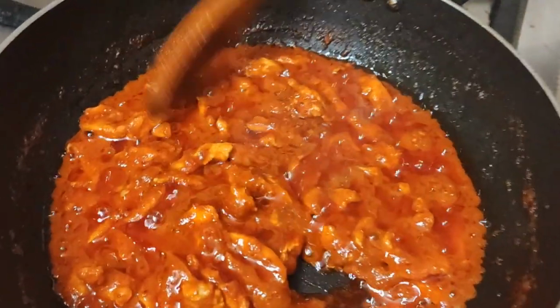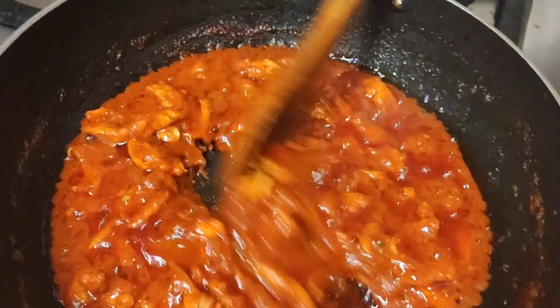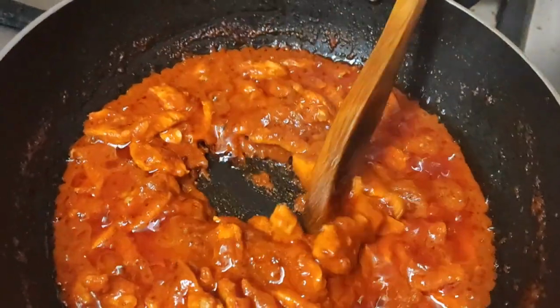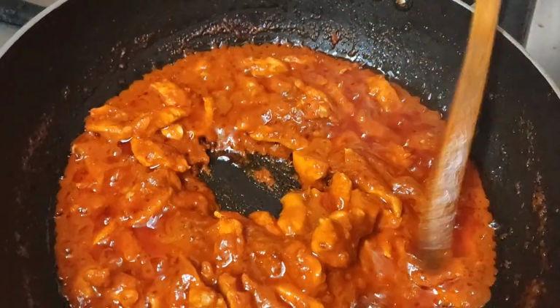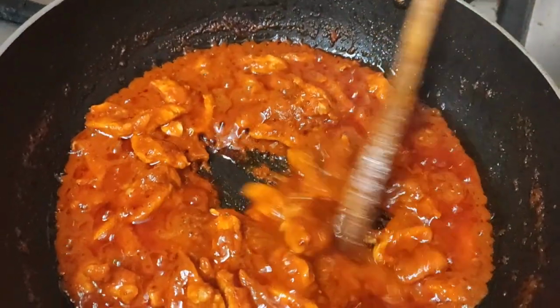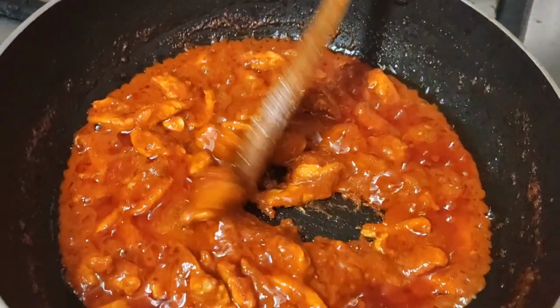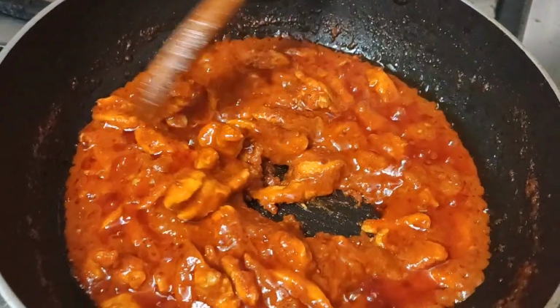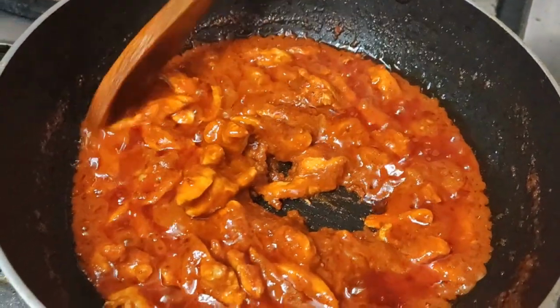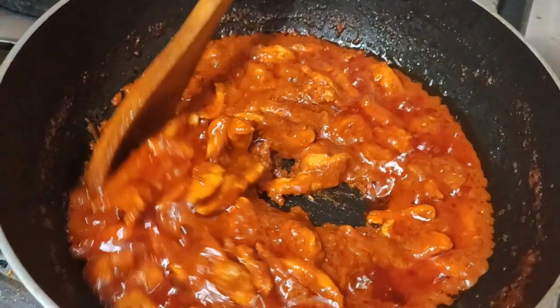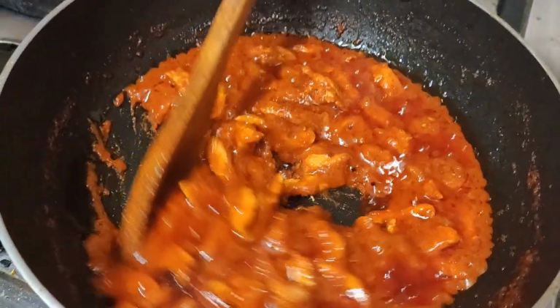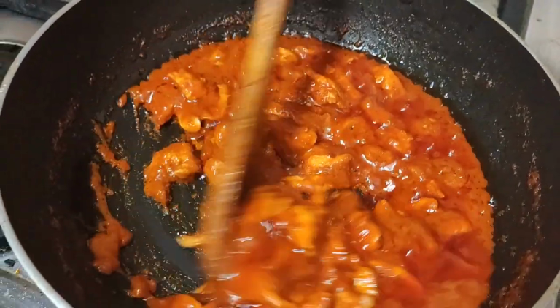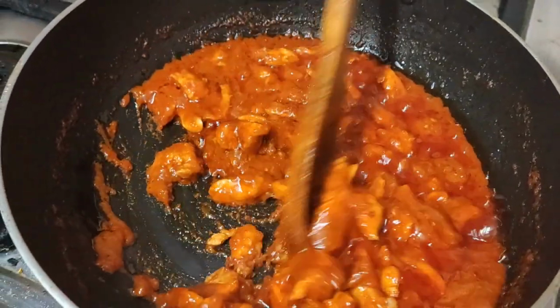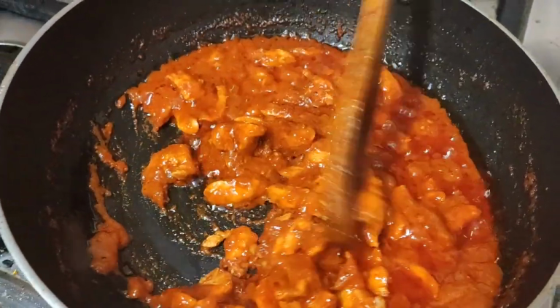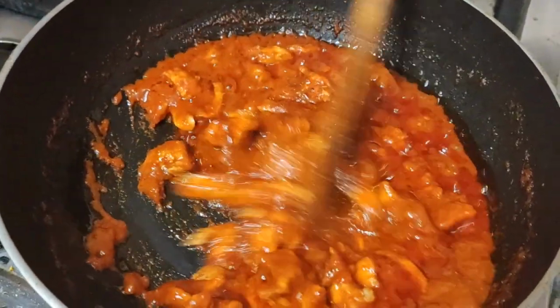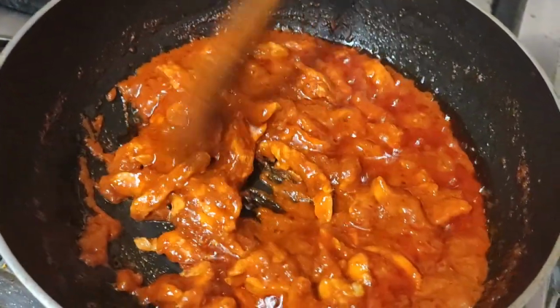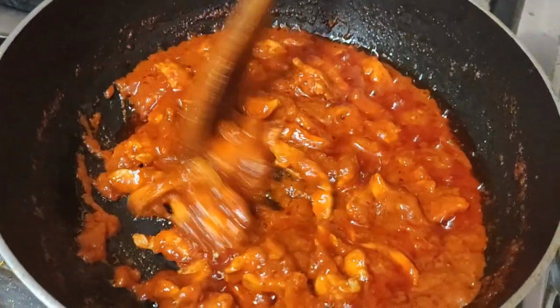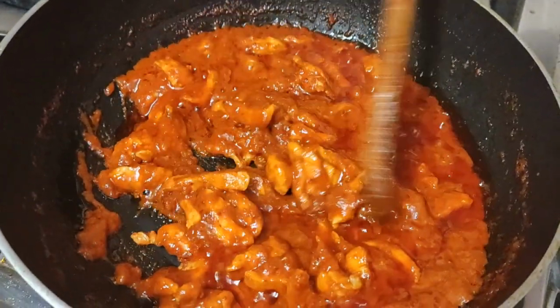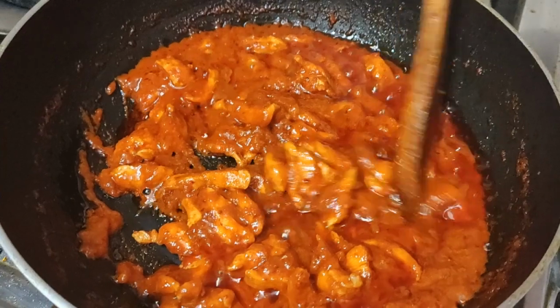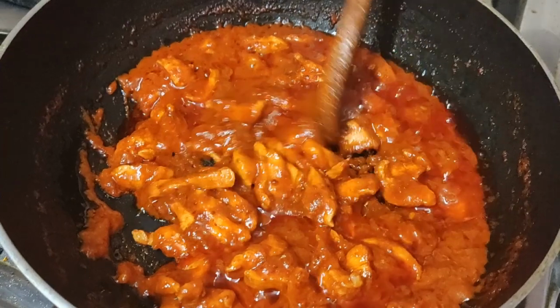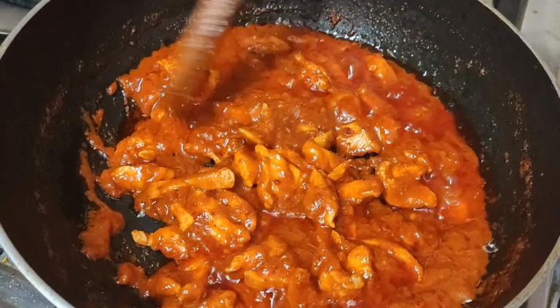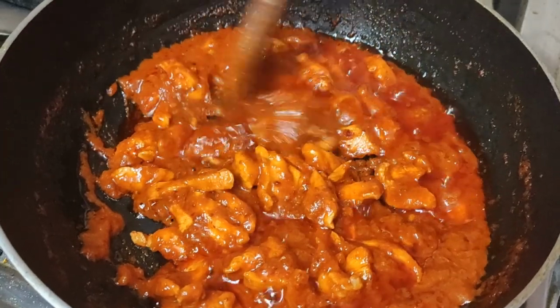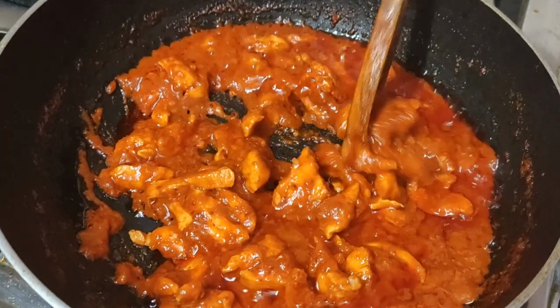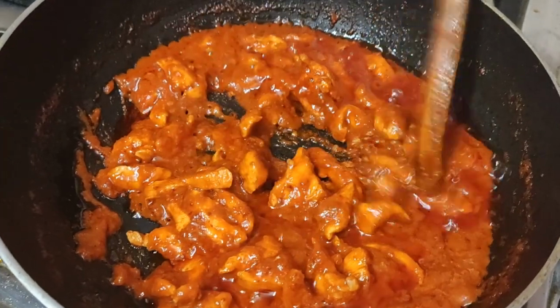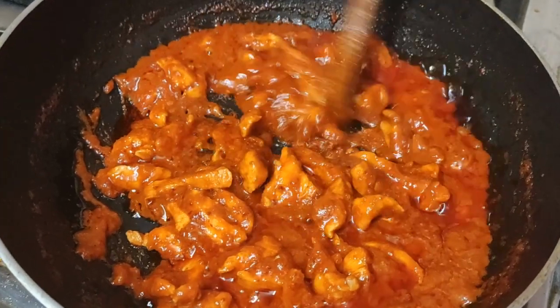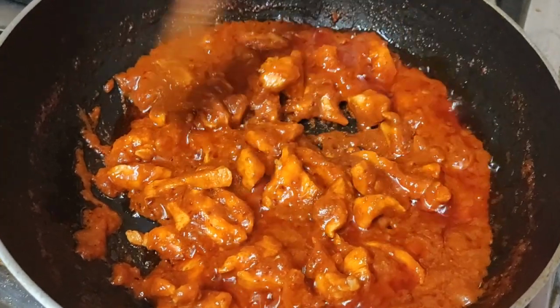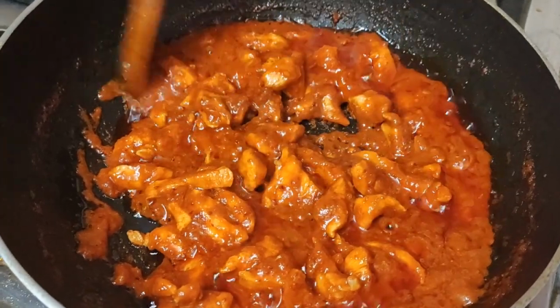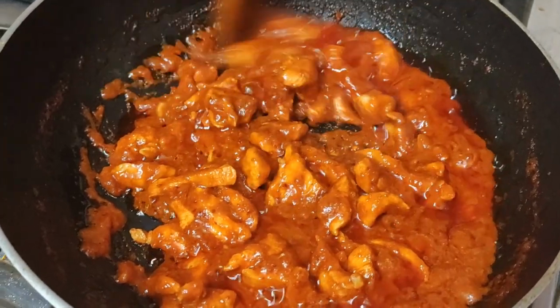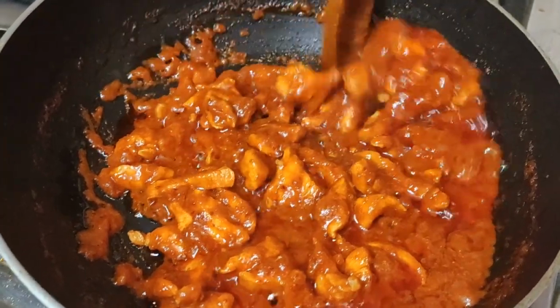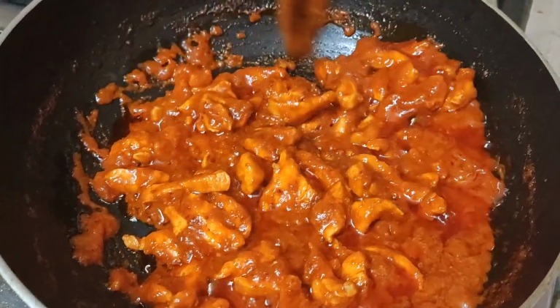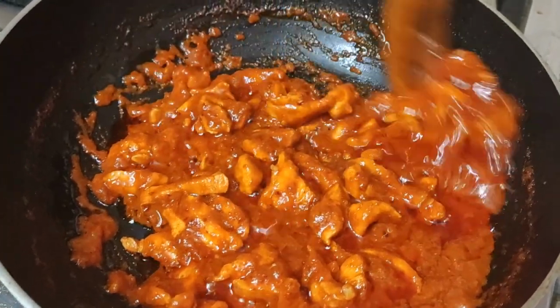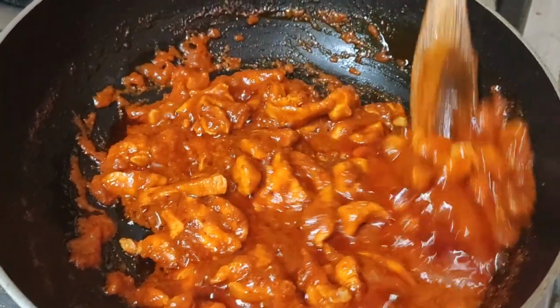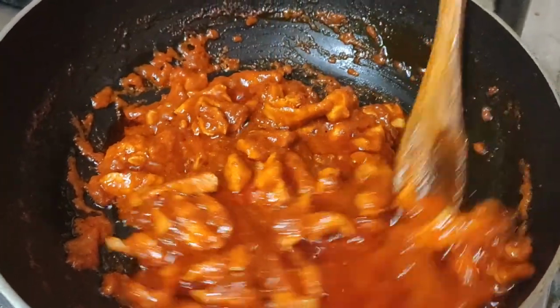We will dry the masala — it should have an almost roast look.